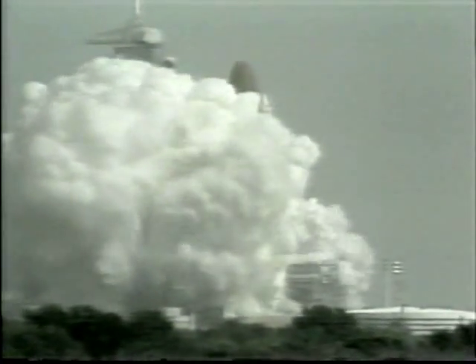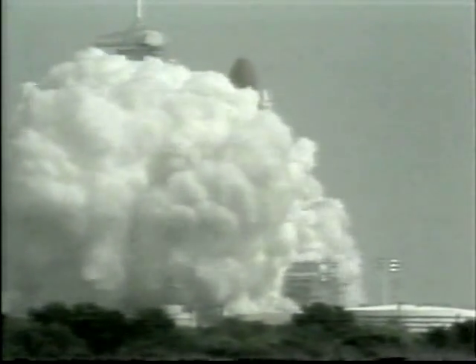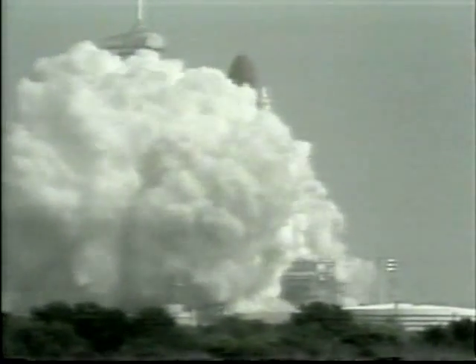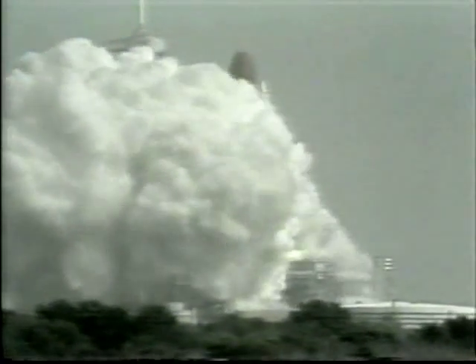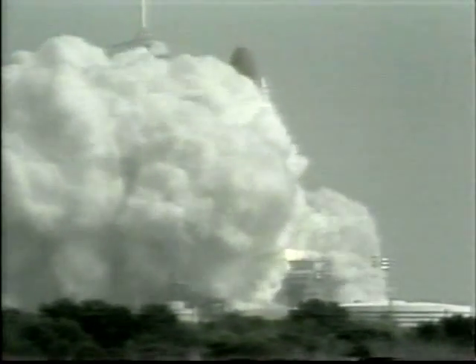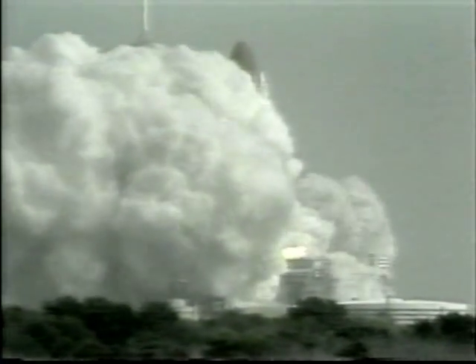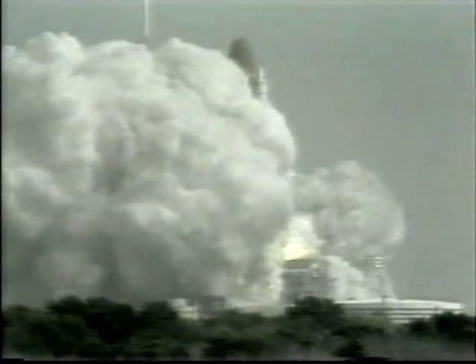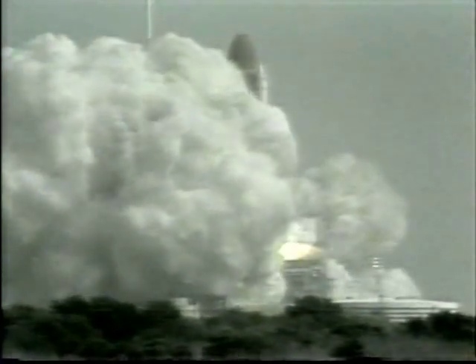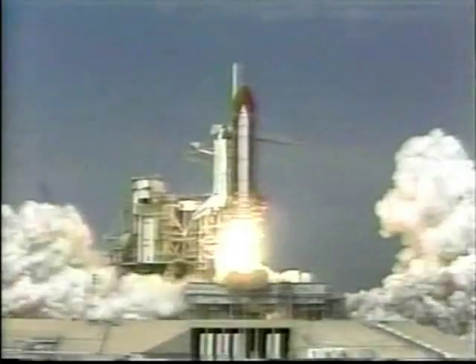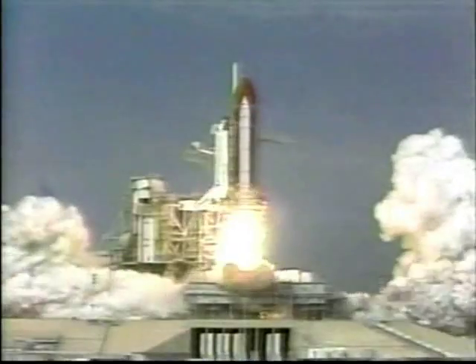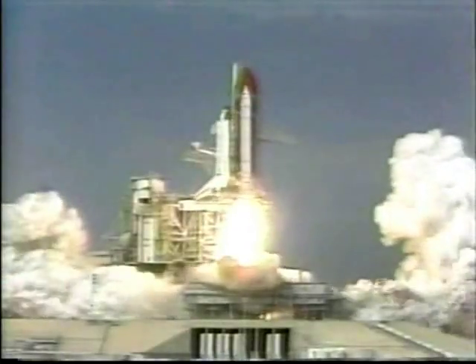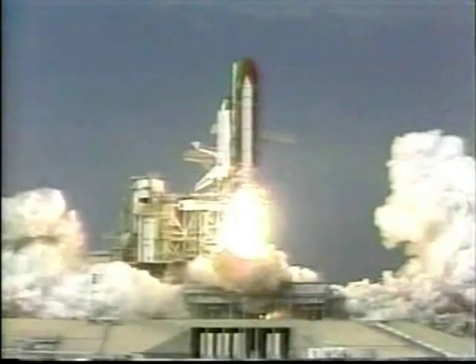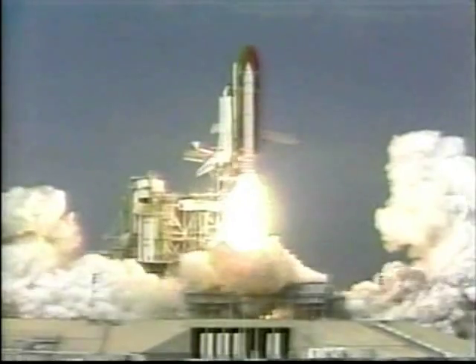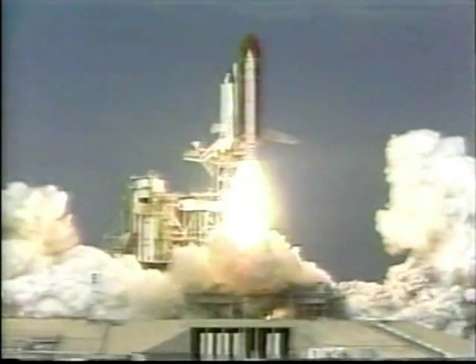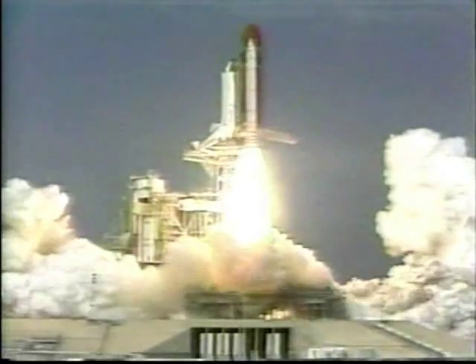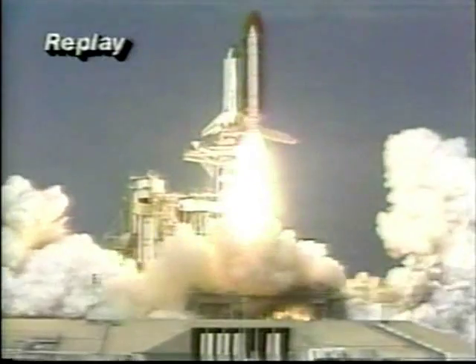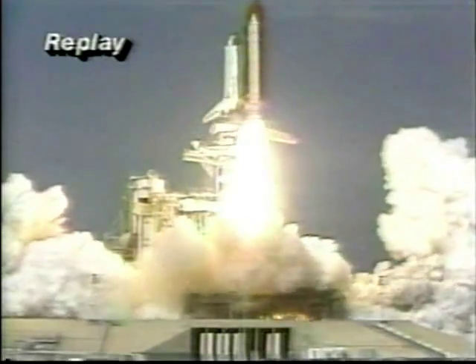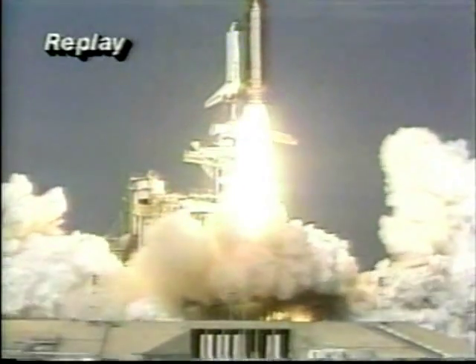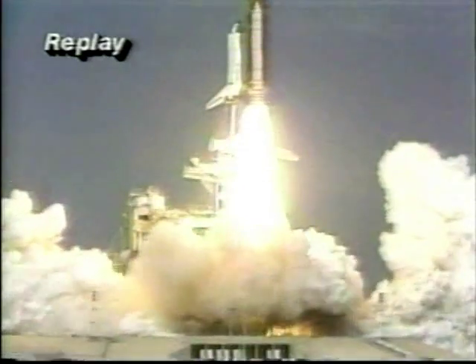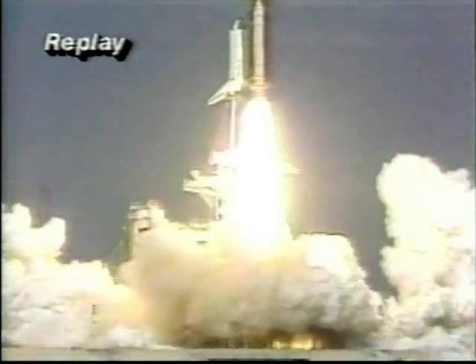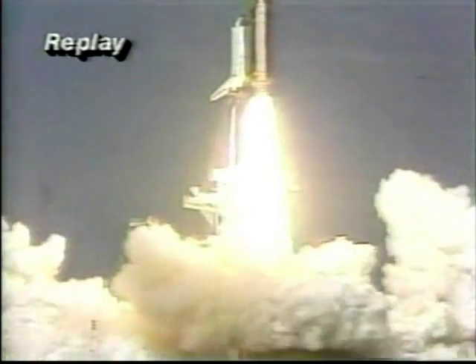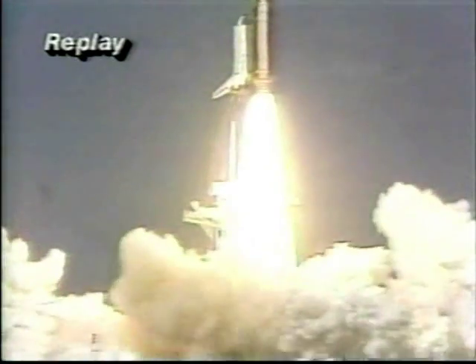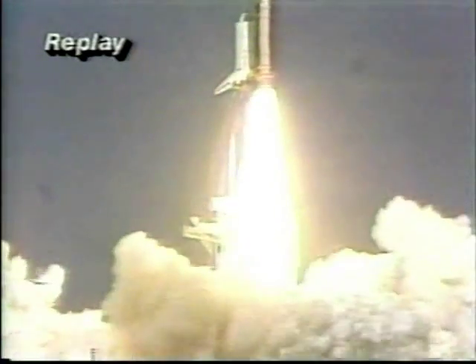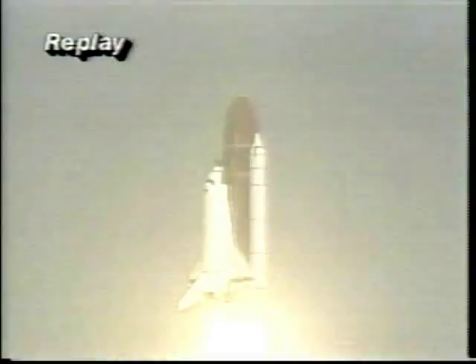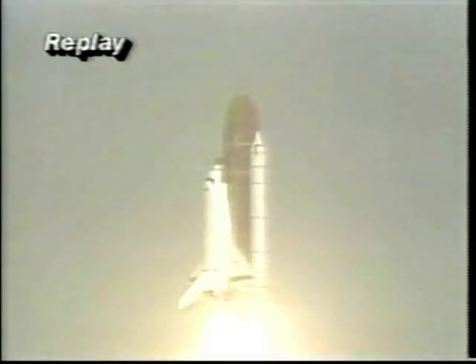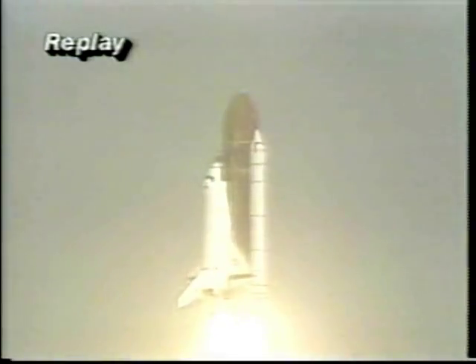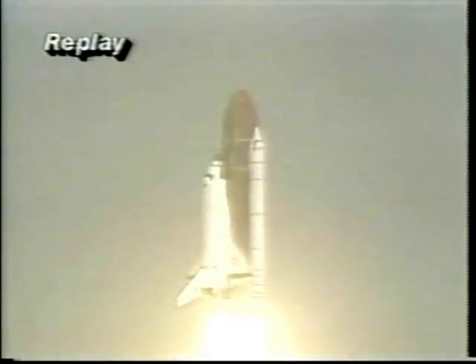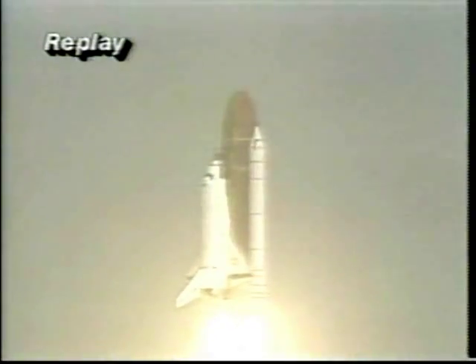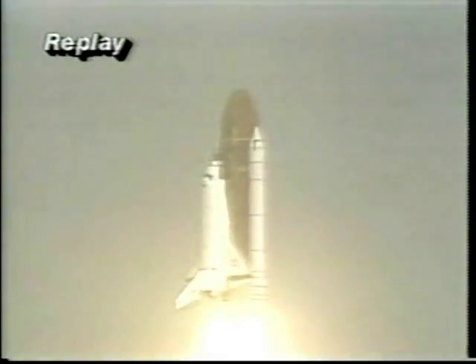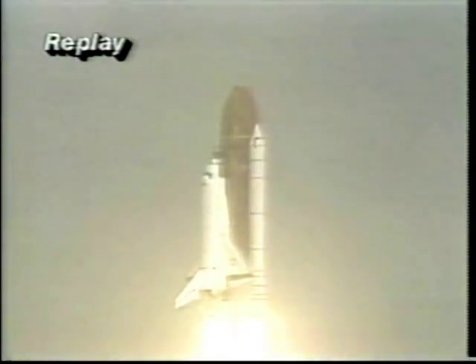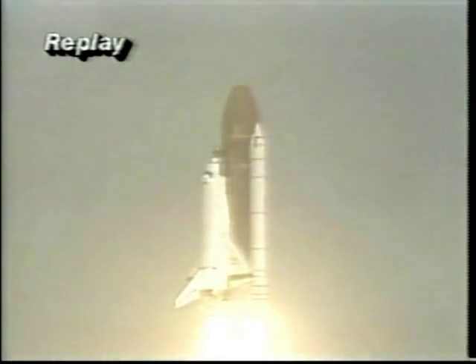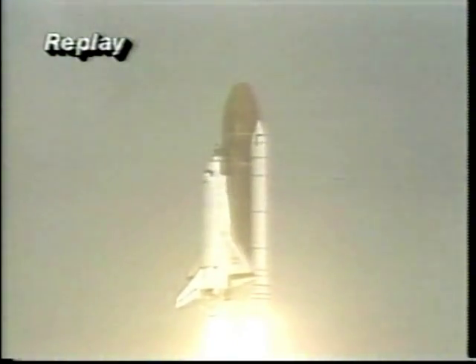And liftoff of the Space Shuttle Atlantis and the Gamma Ray Observatory, seeking out the explosive forces of the universe.